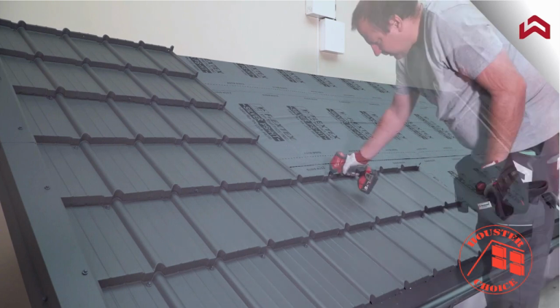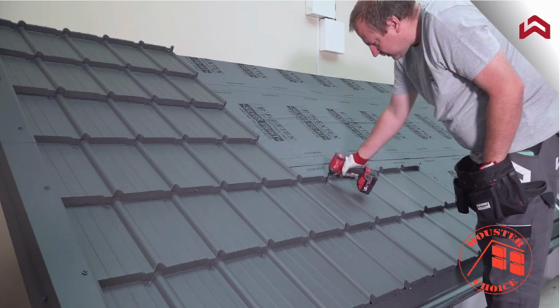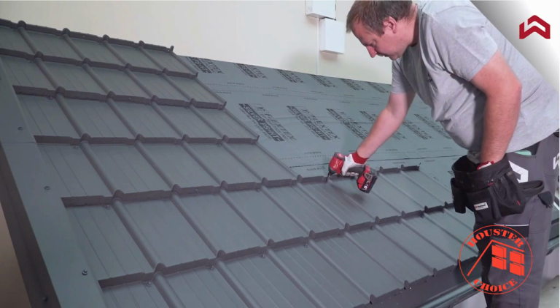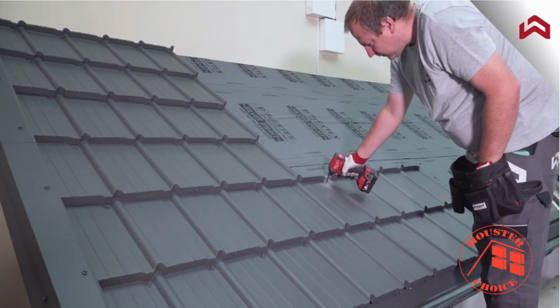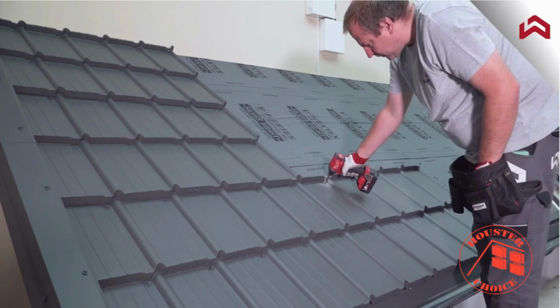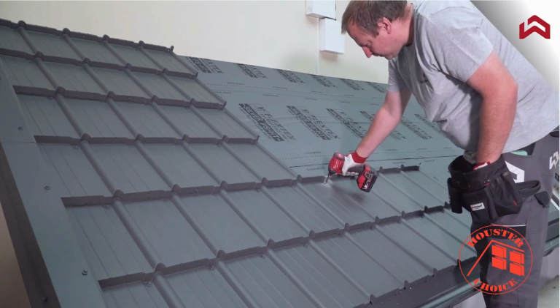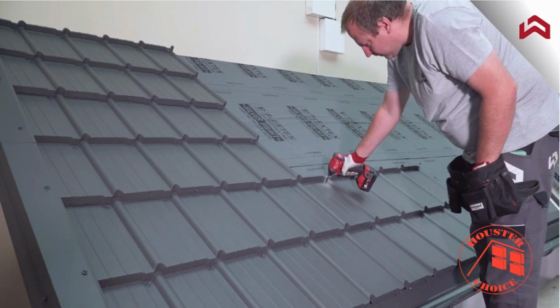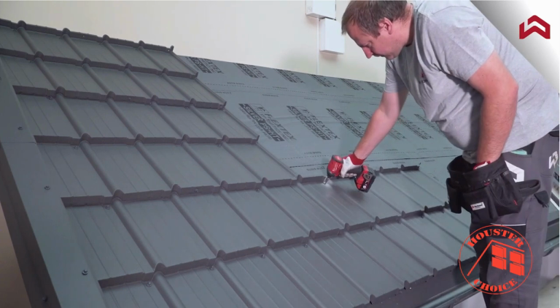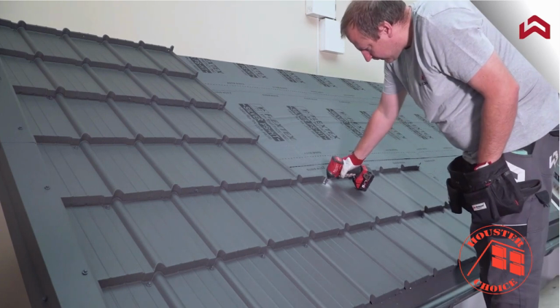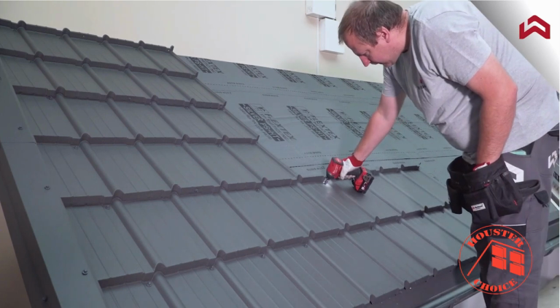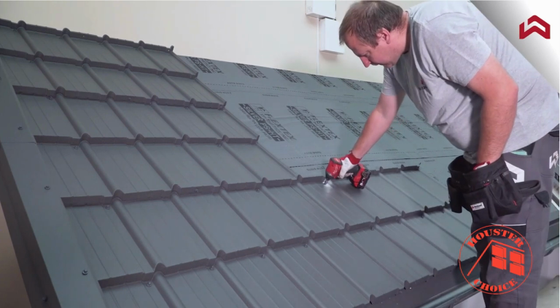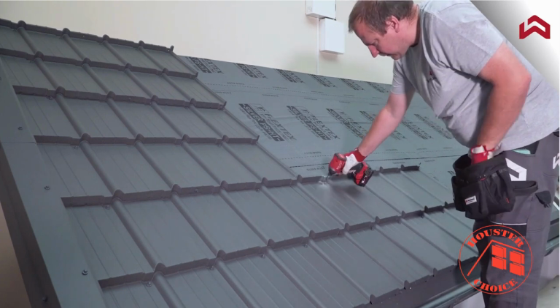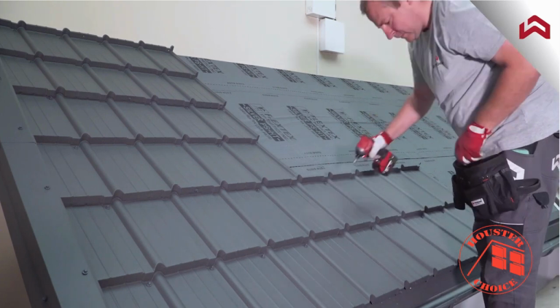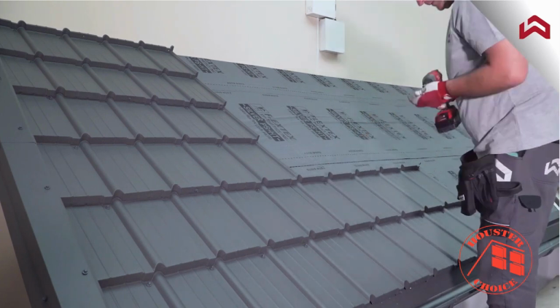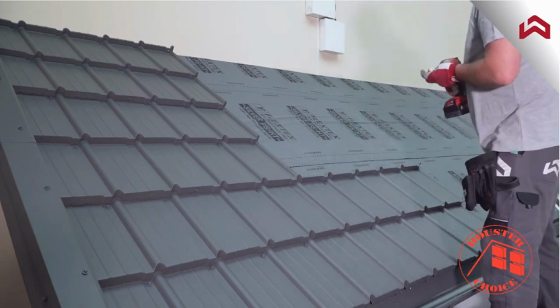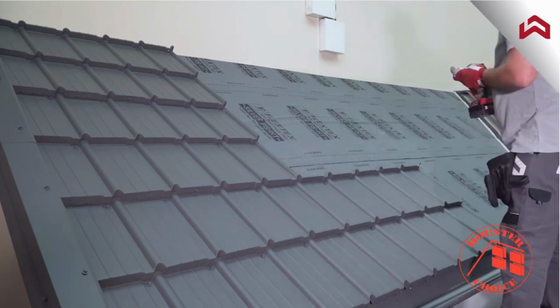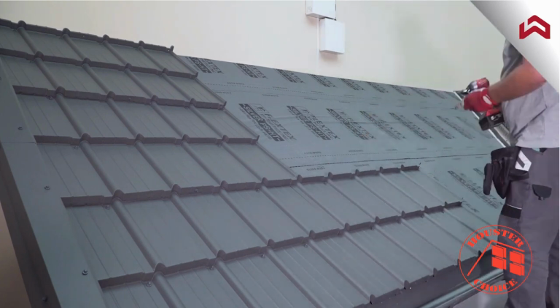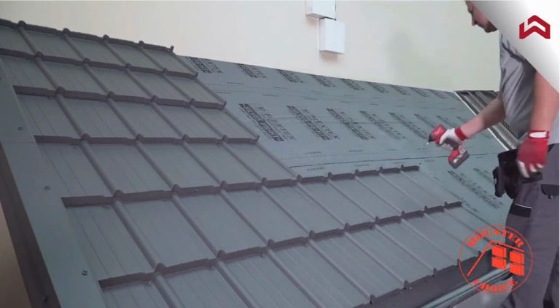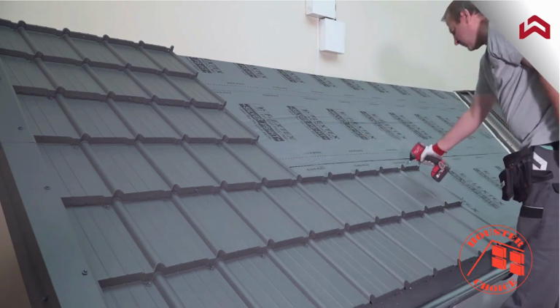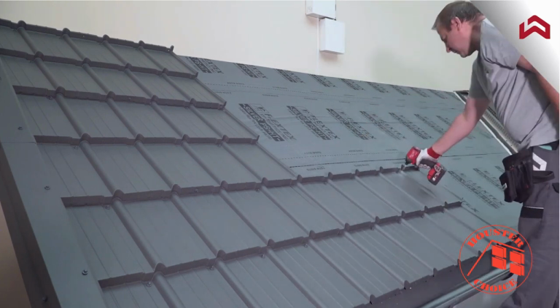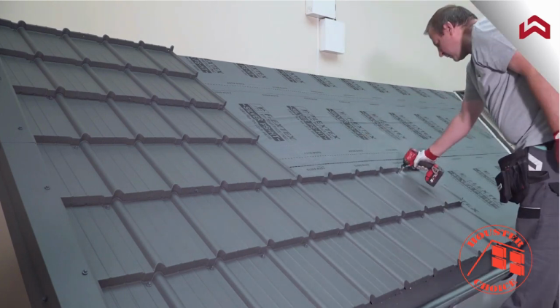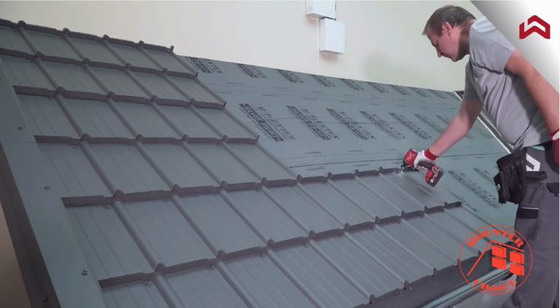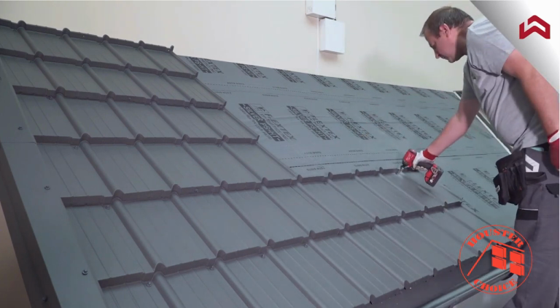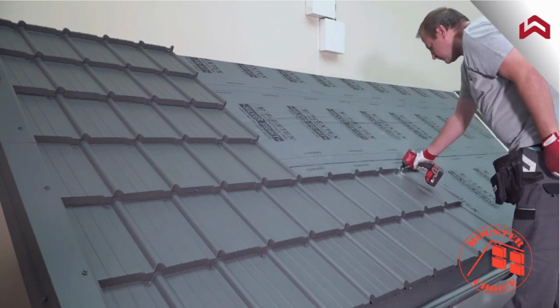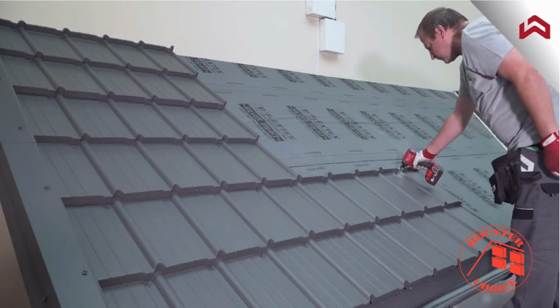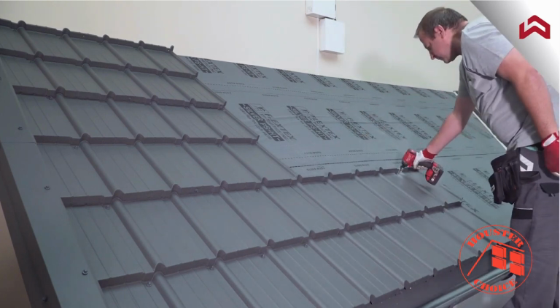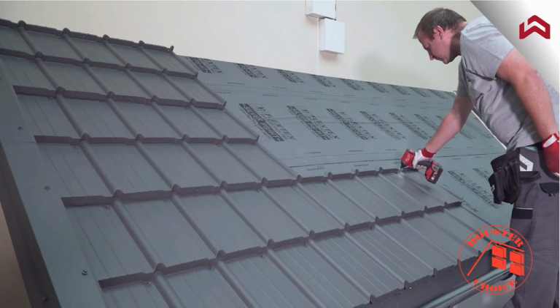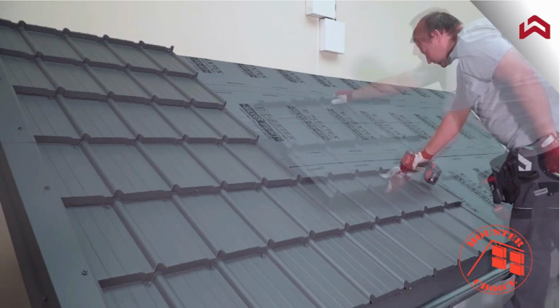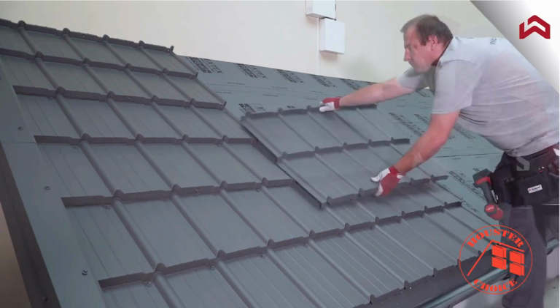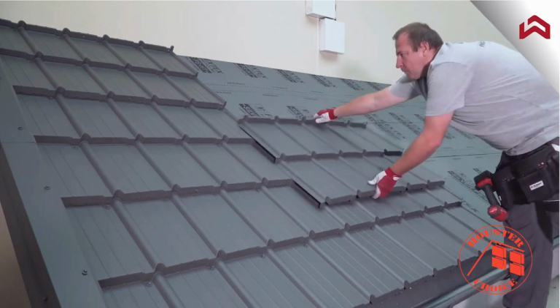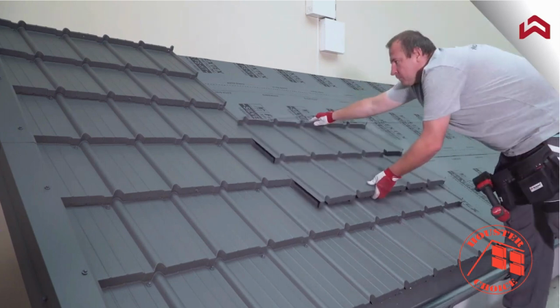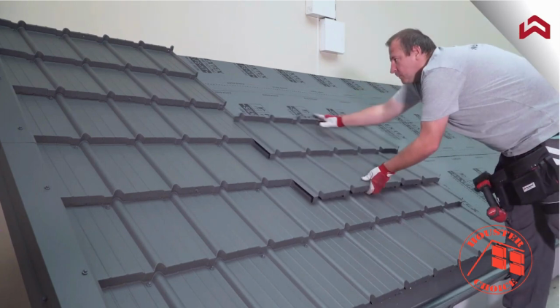In high wind zones, it is recommended to use 10 long fasteners per panel on the whole surface of the roof.